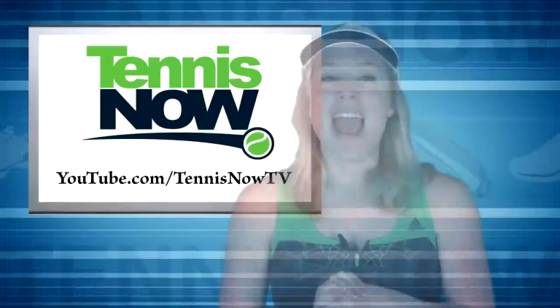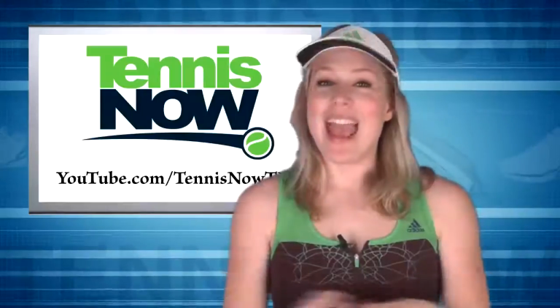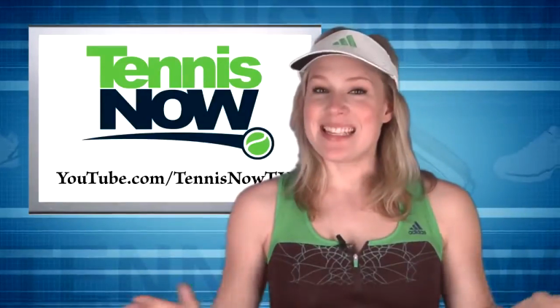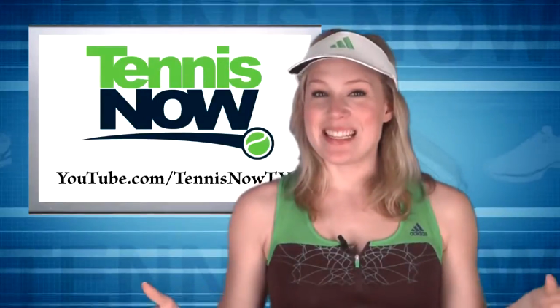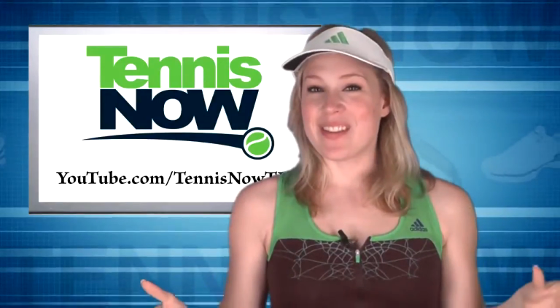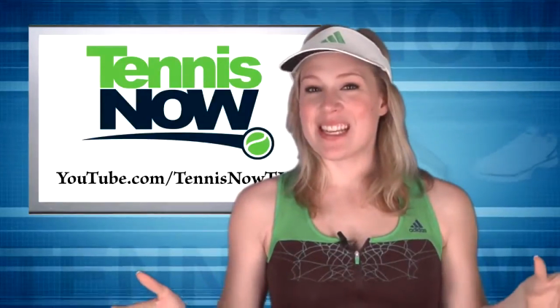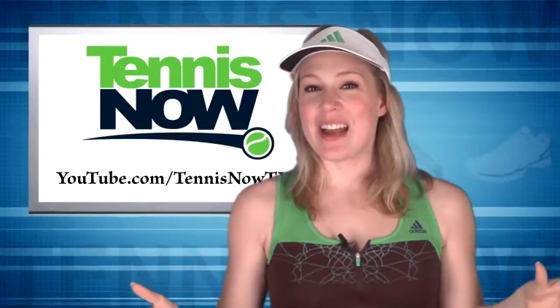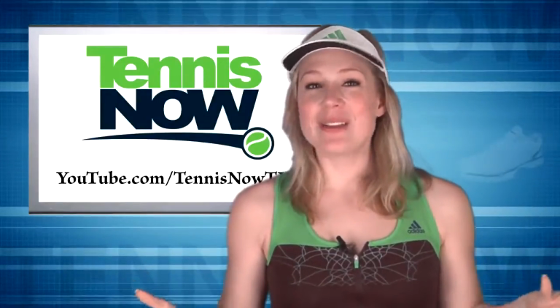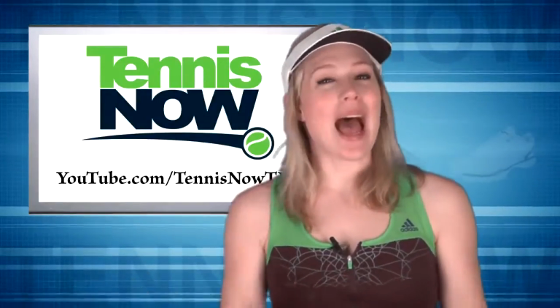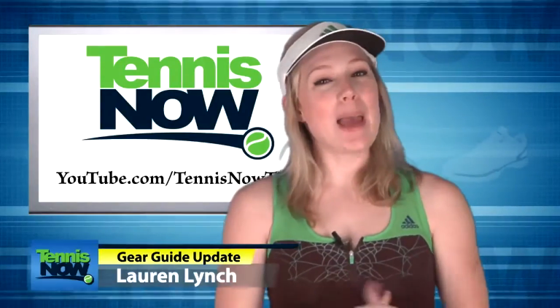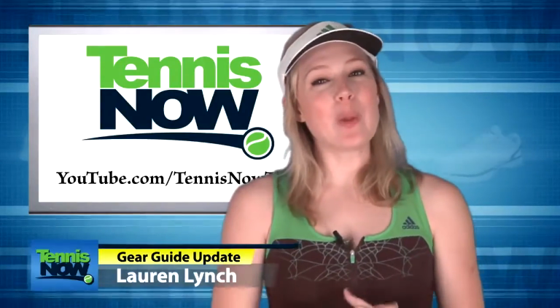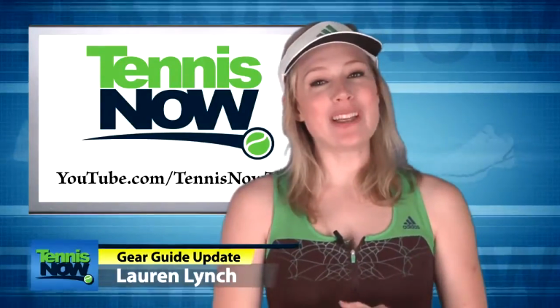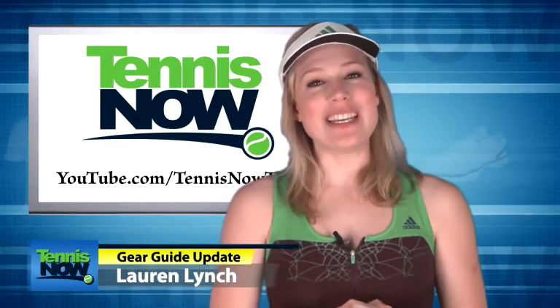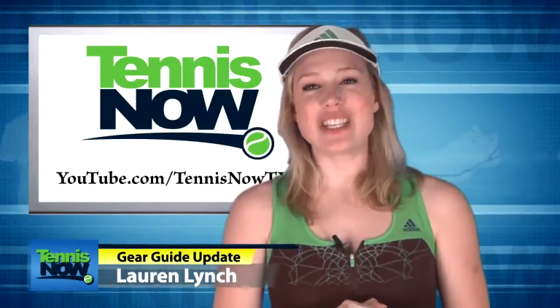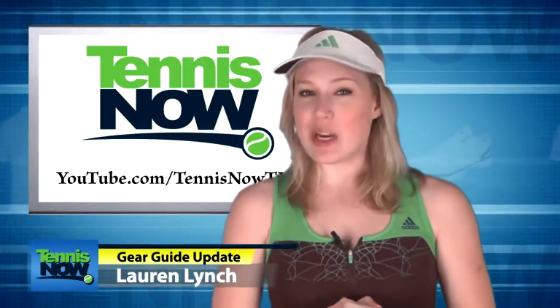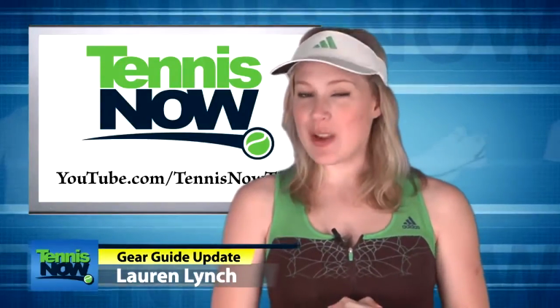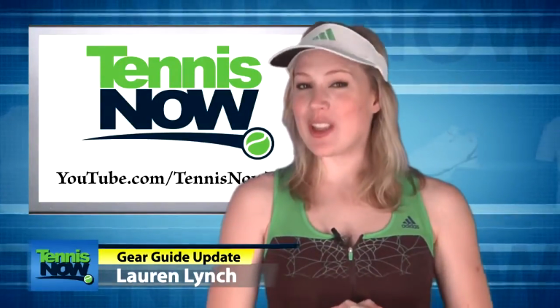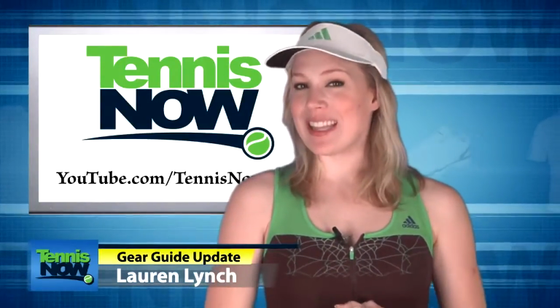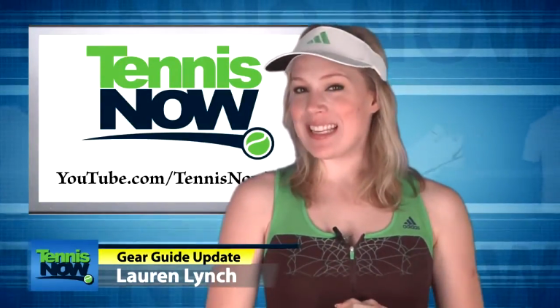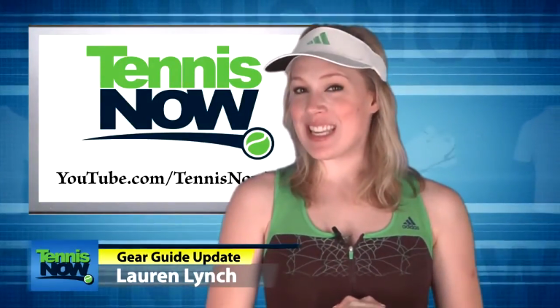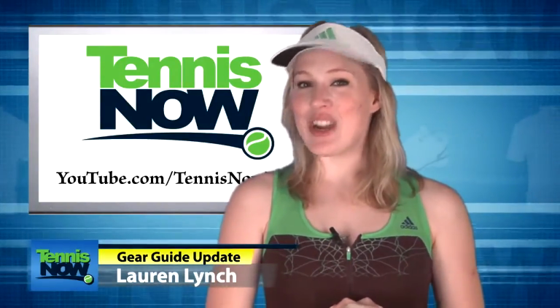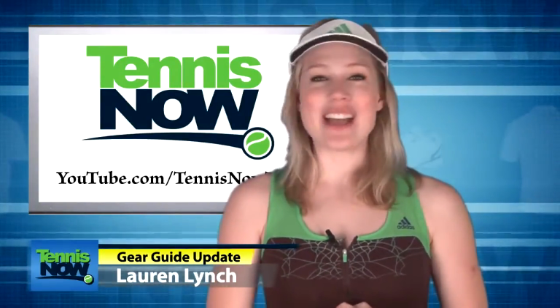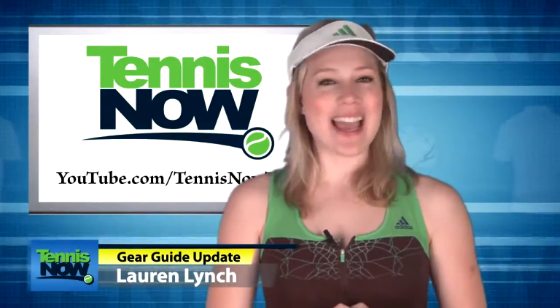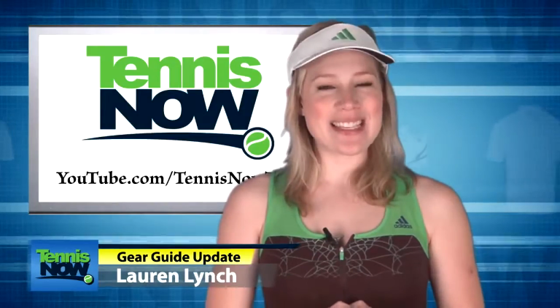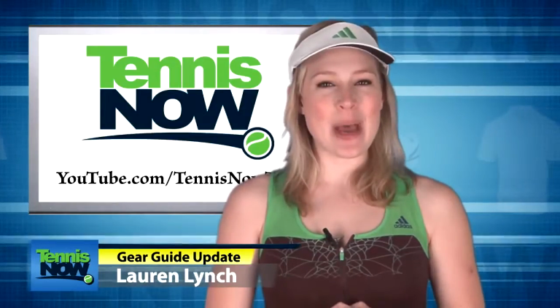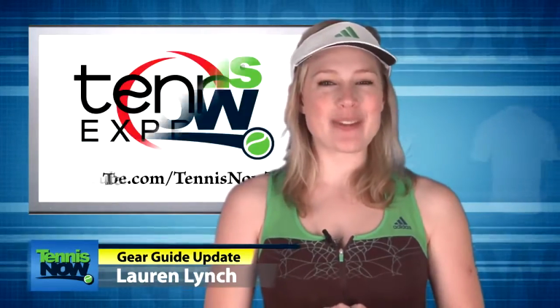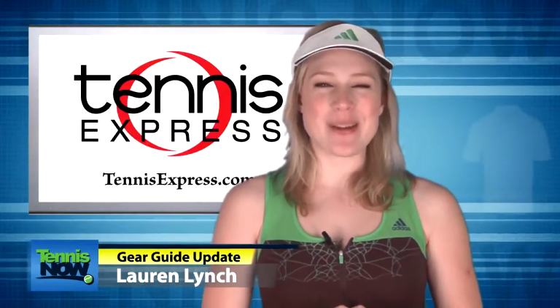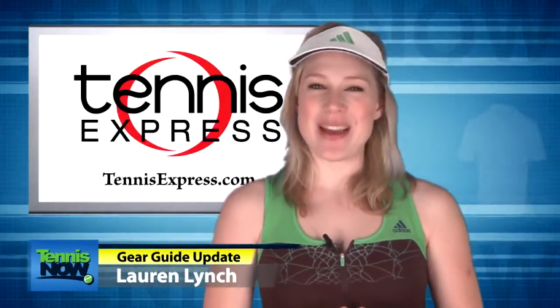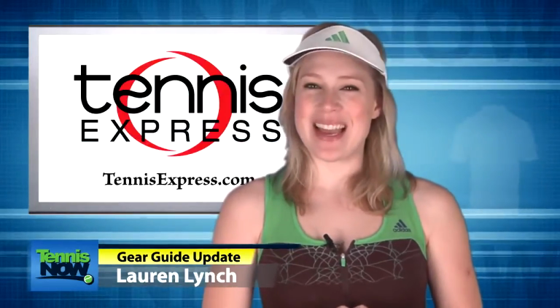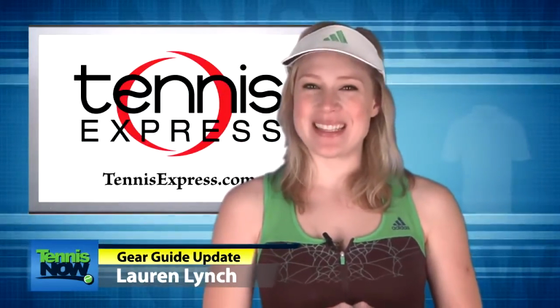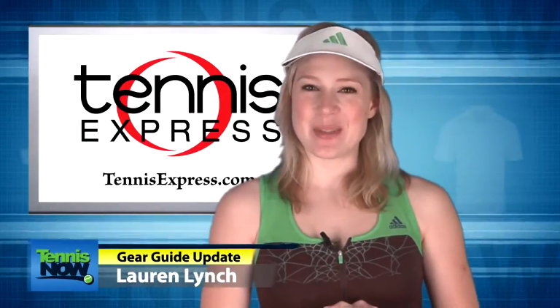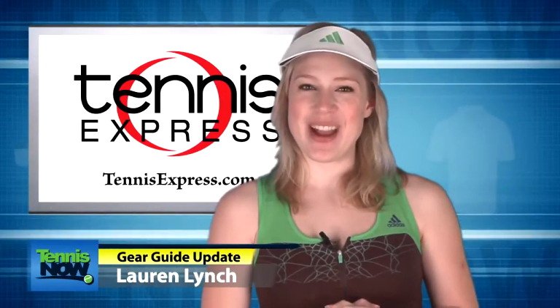Hey Tennis Aficionados, I'm Lauren Lynch, here to bring you the latest gear on Tennis Now, presented by Tennis Express.